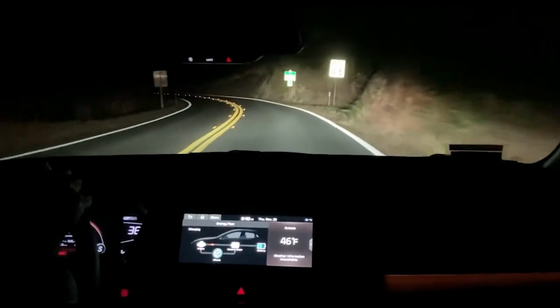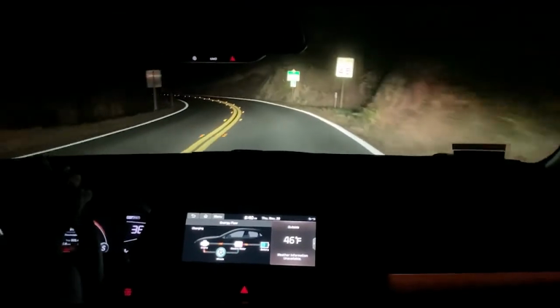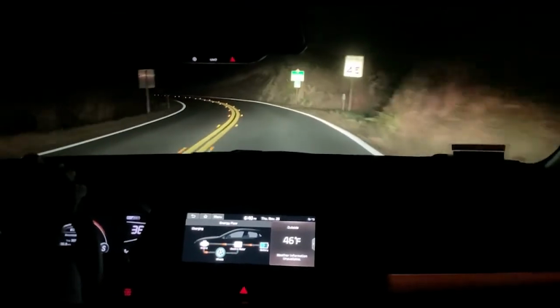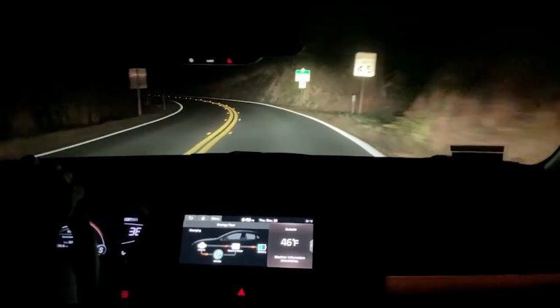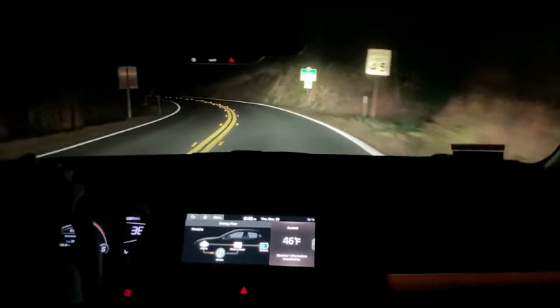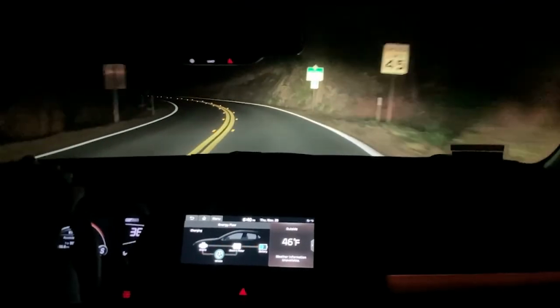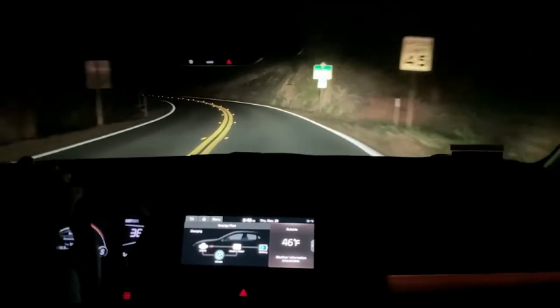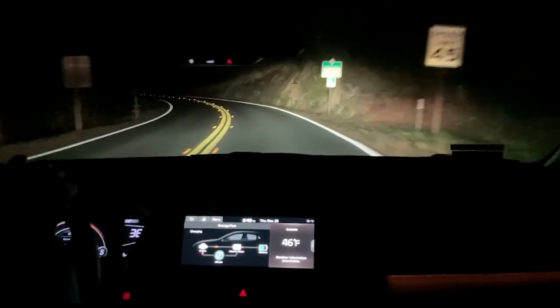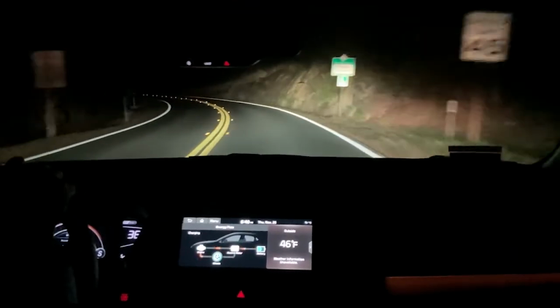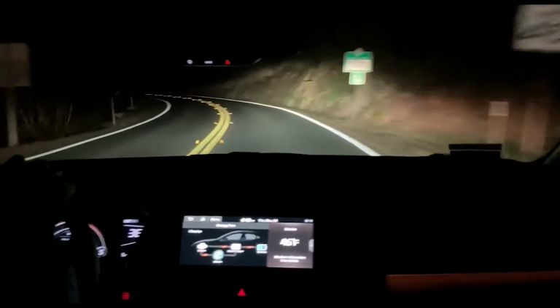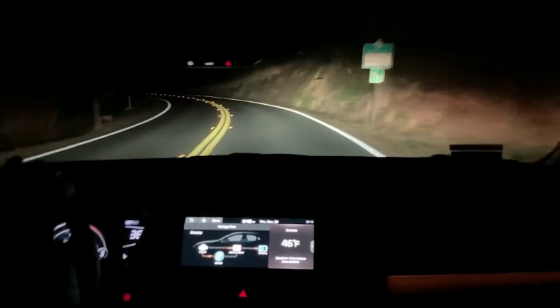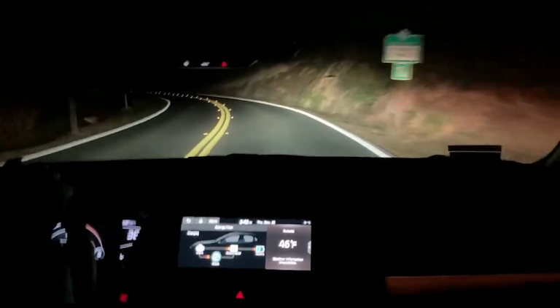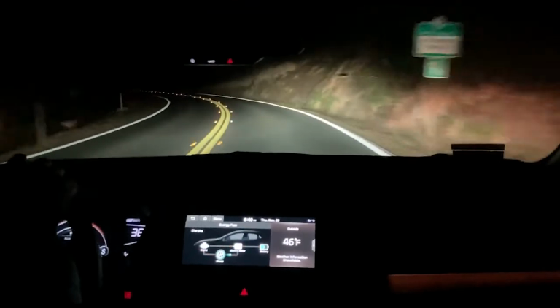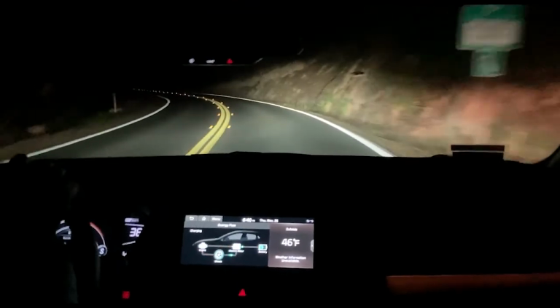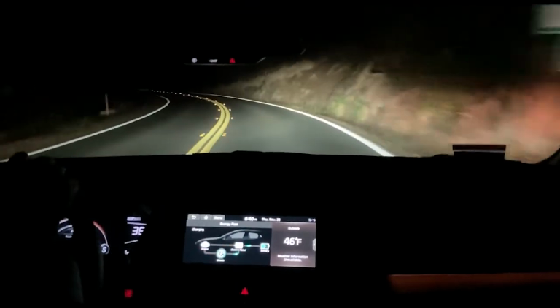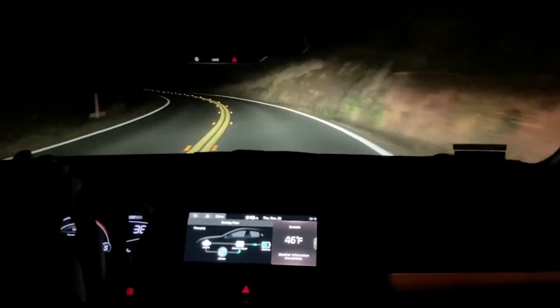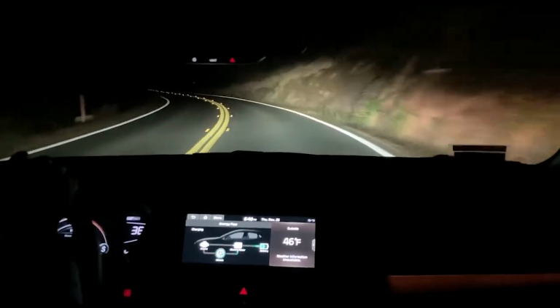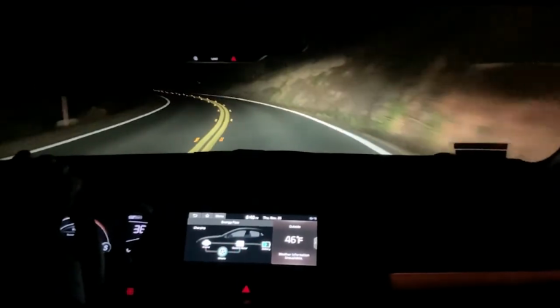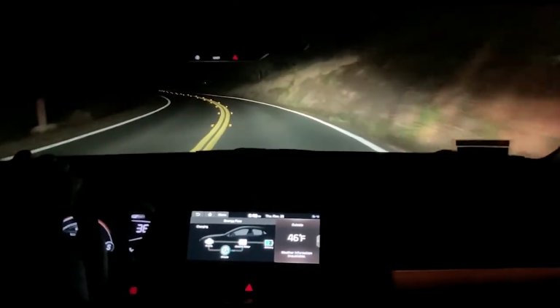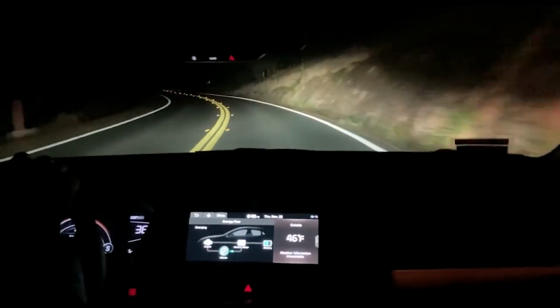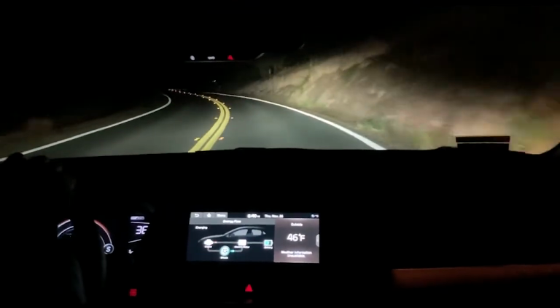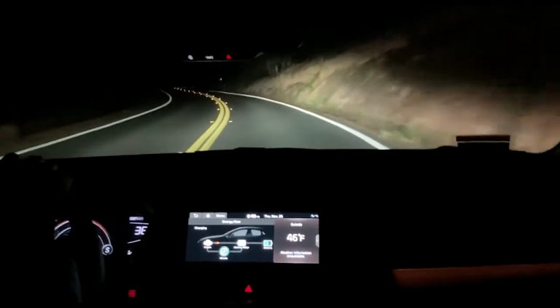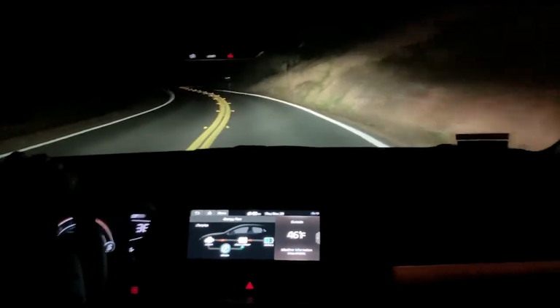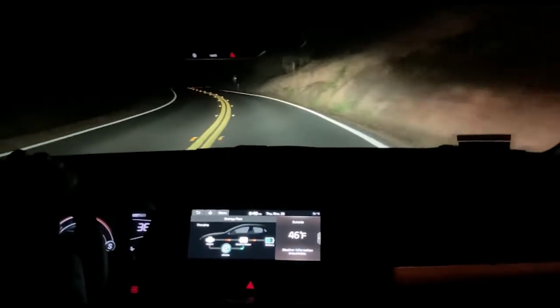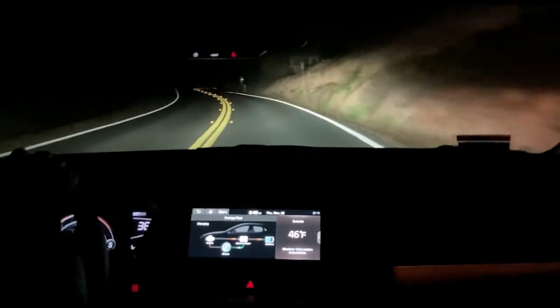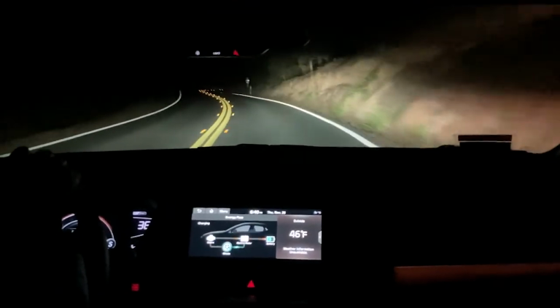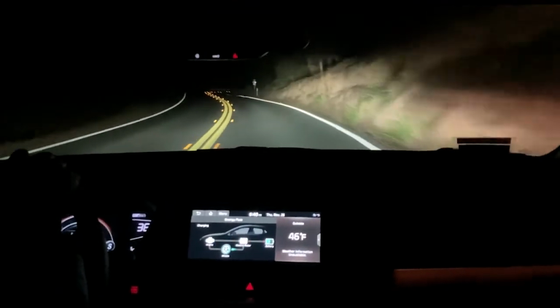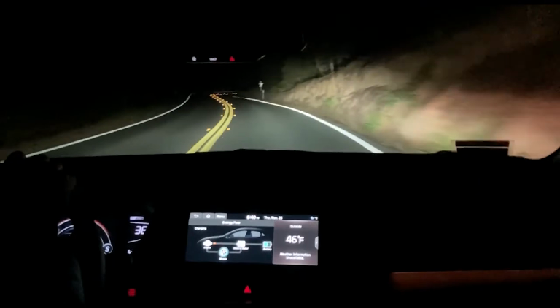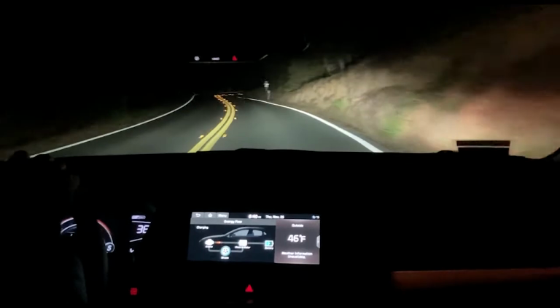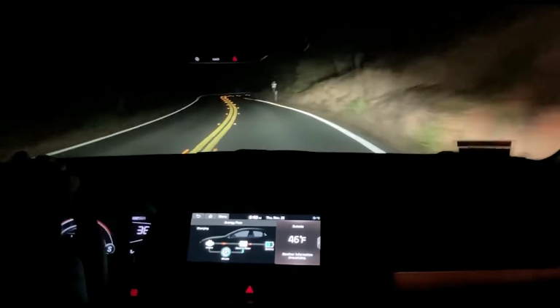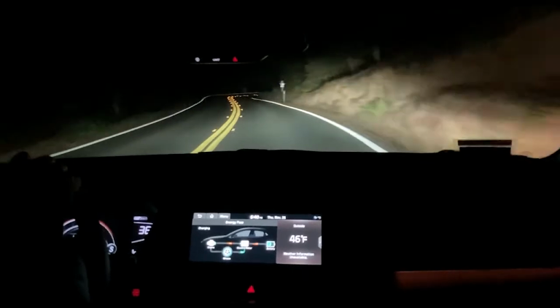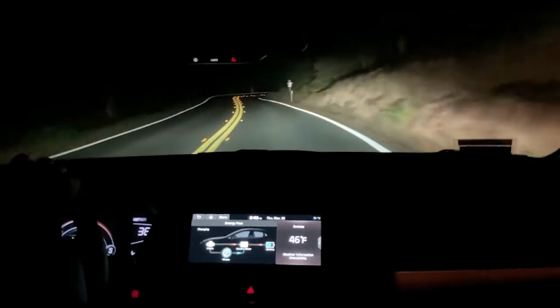All the little gadgets and gizmos work — including the rear view mirror auto-dimming headlights.